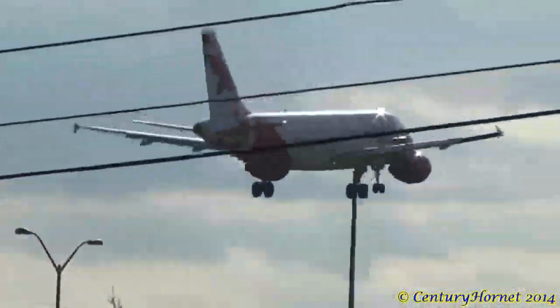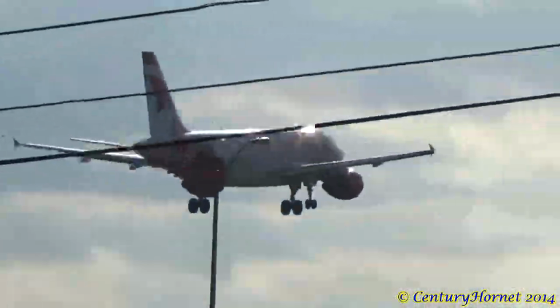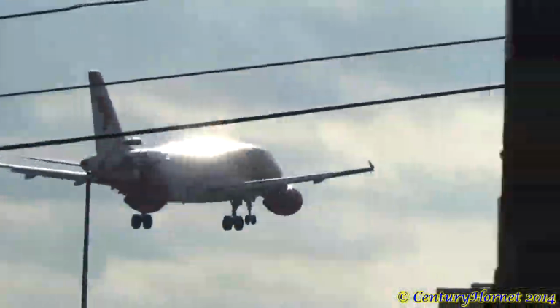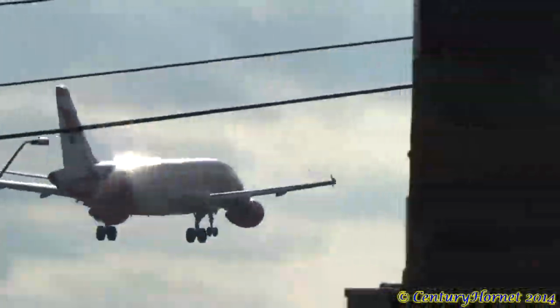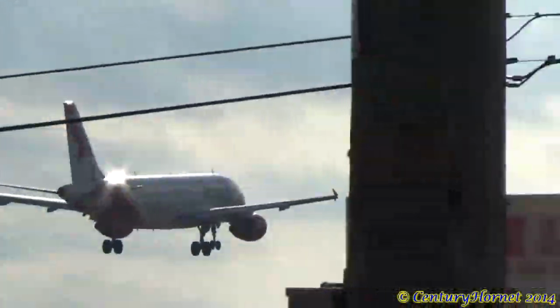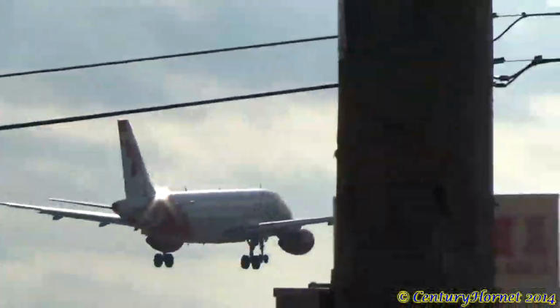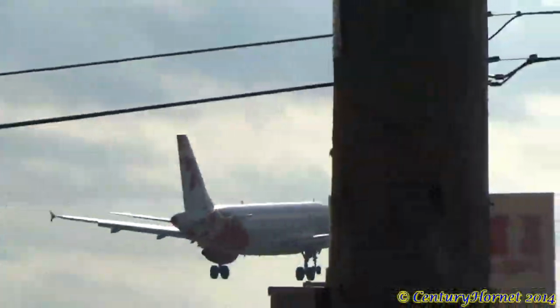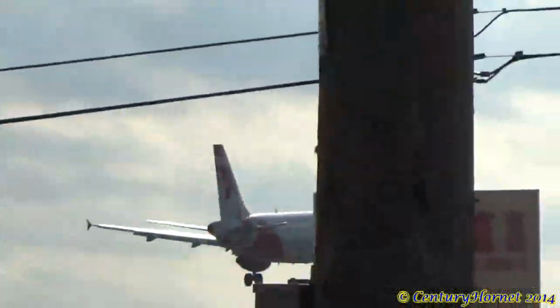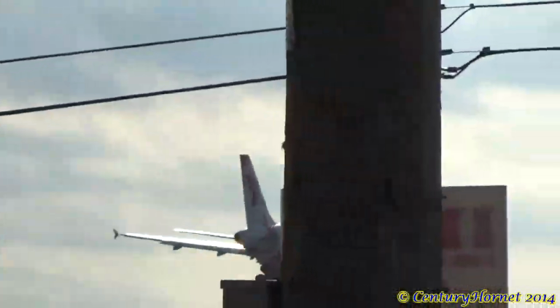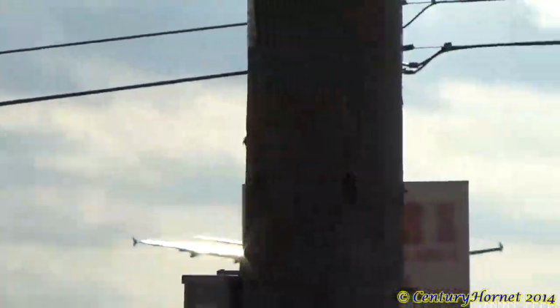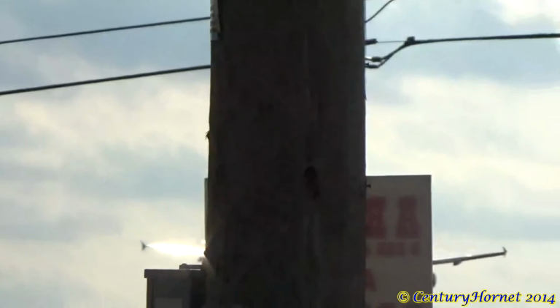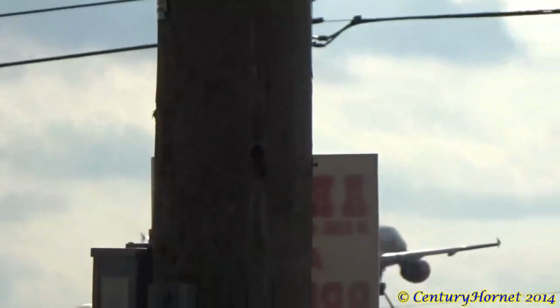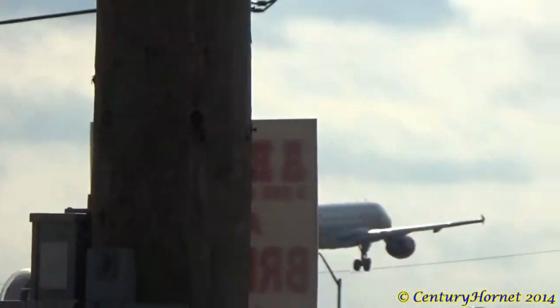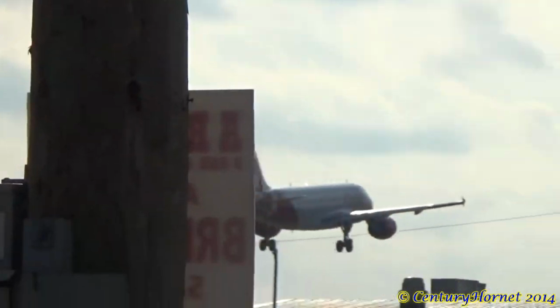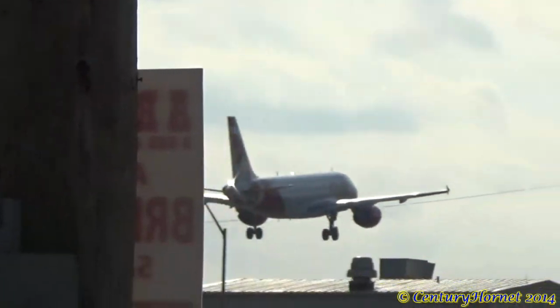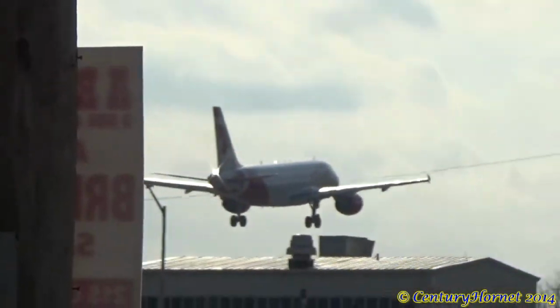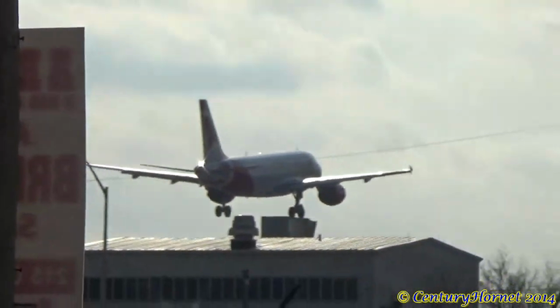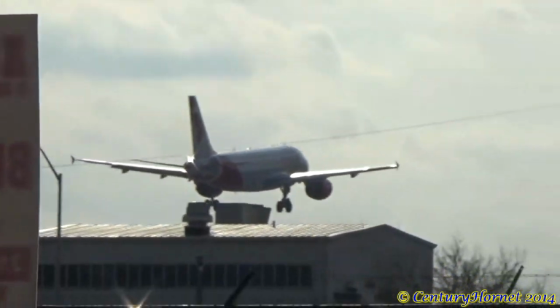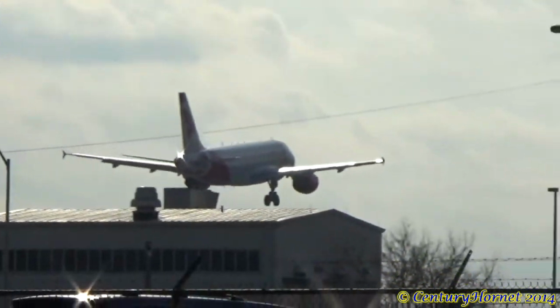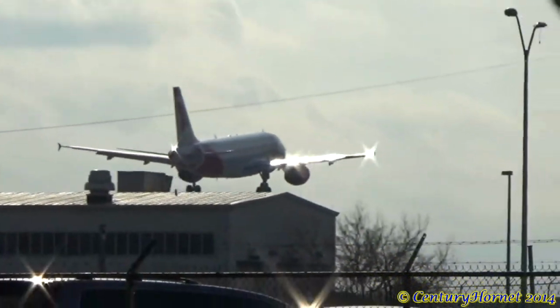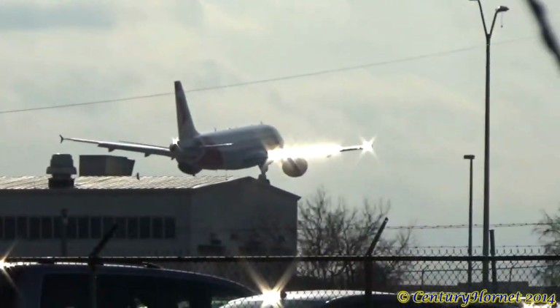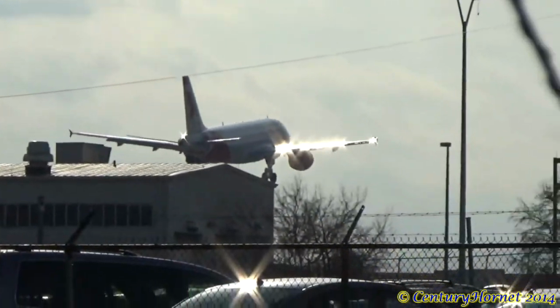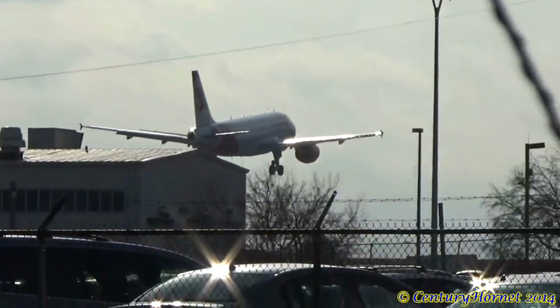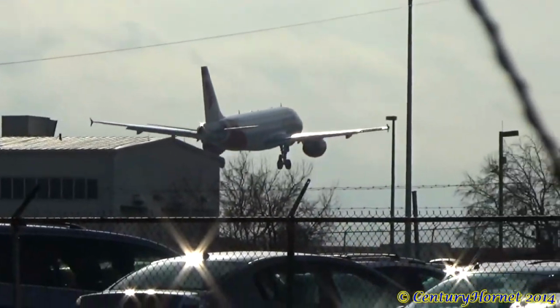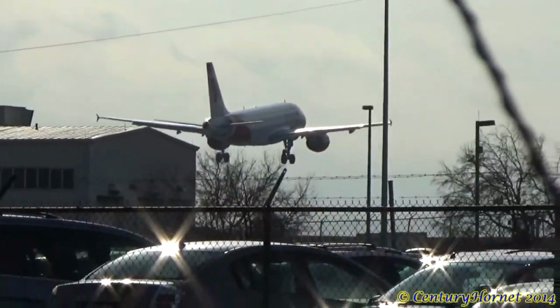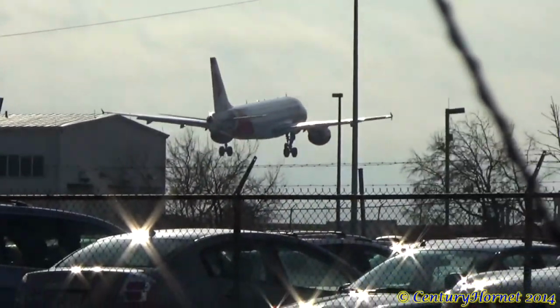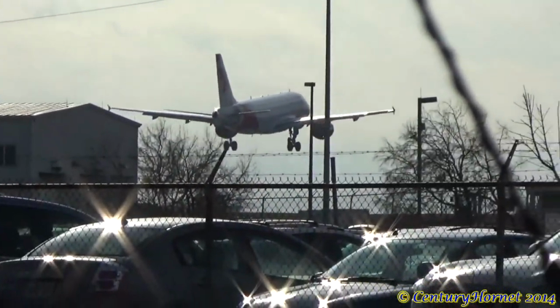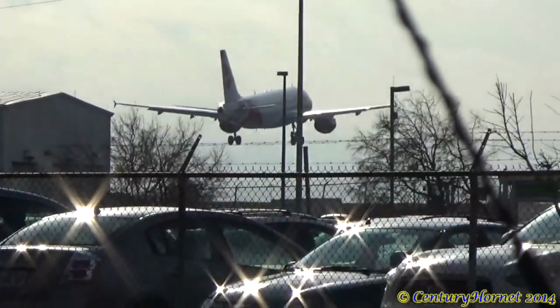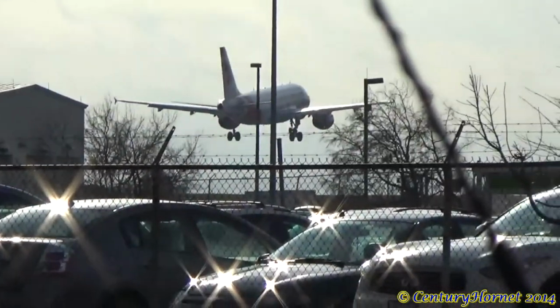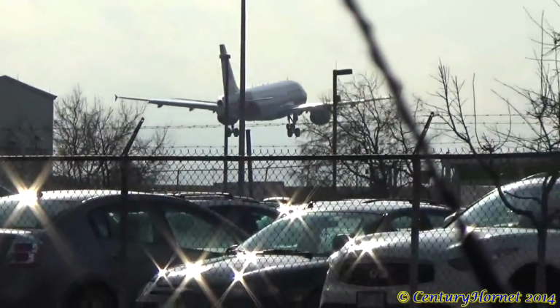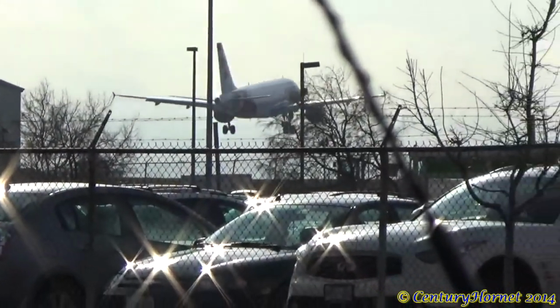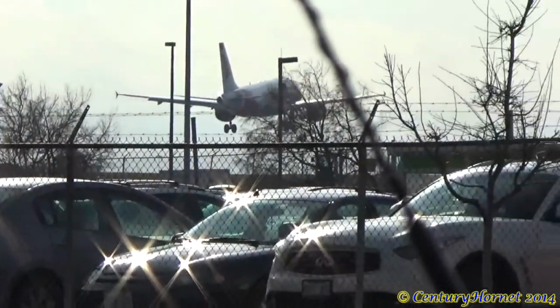1772 tower, line up on runway two full right. Line up on runway two full right, route 1772. What are the roof lining up too?